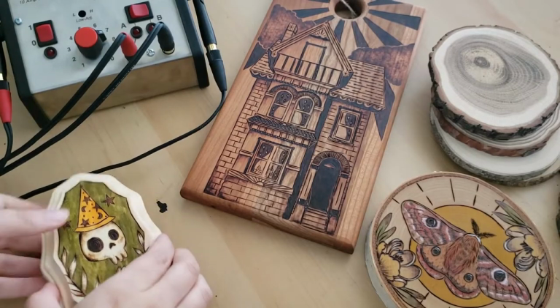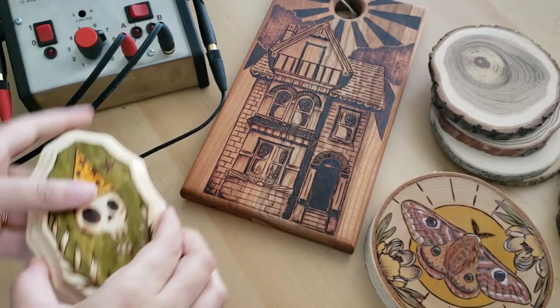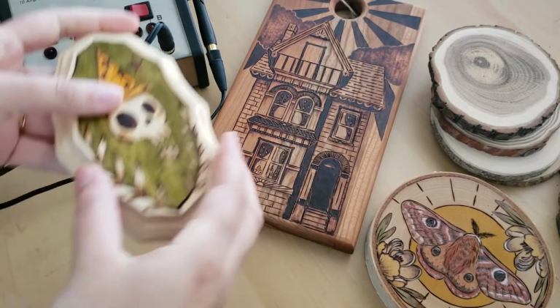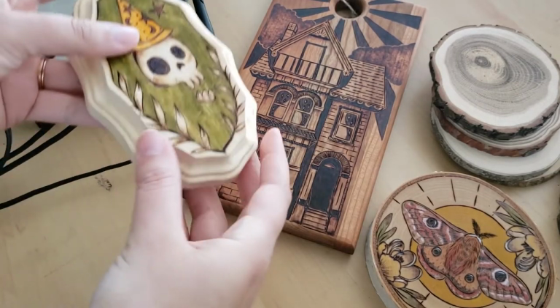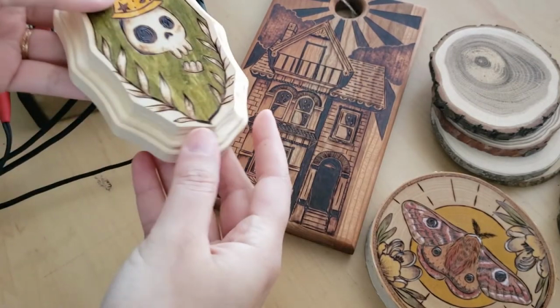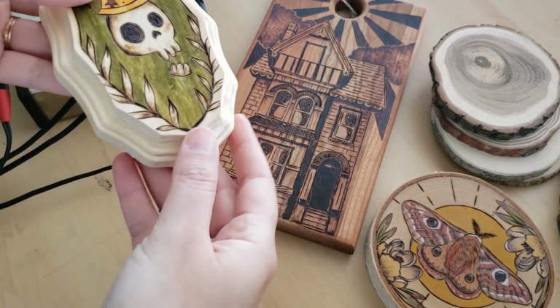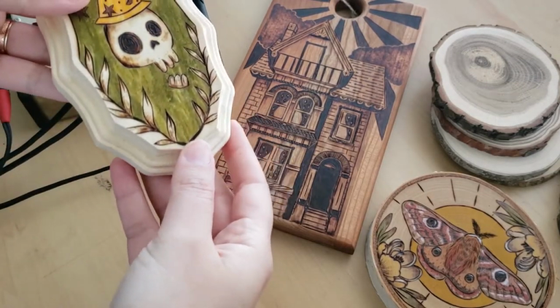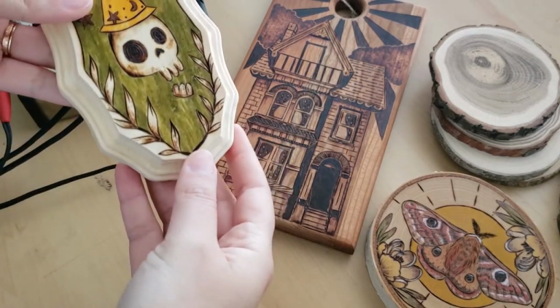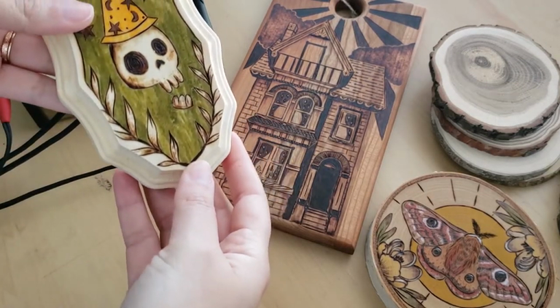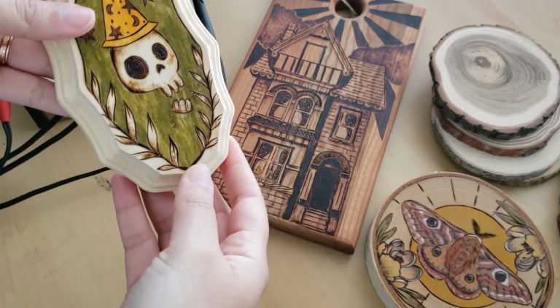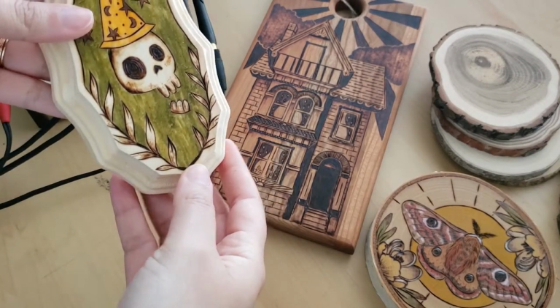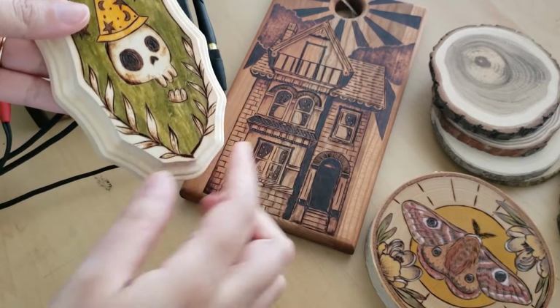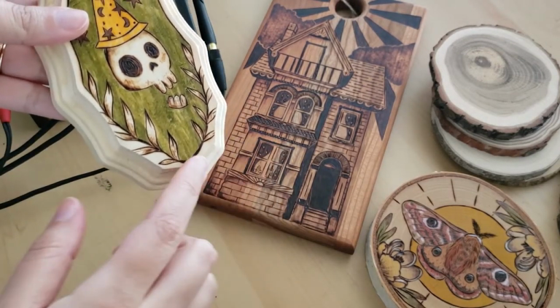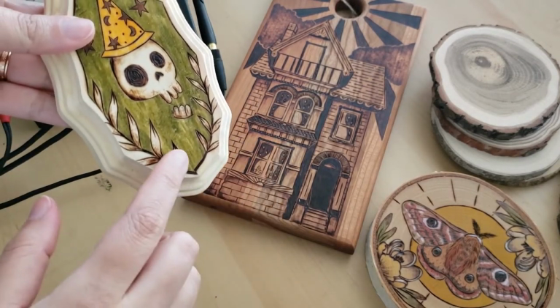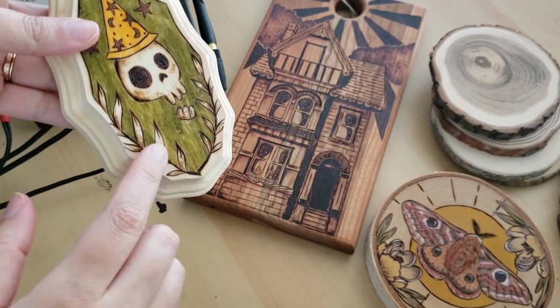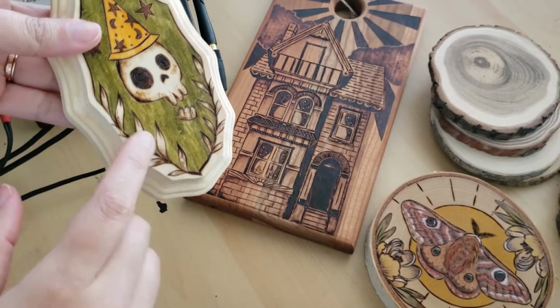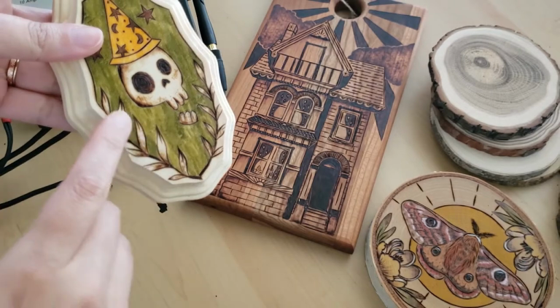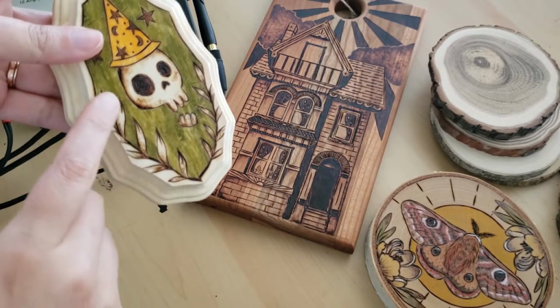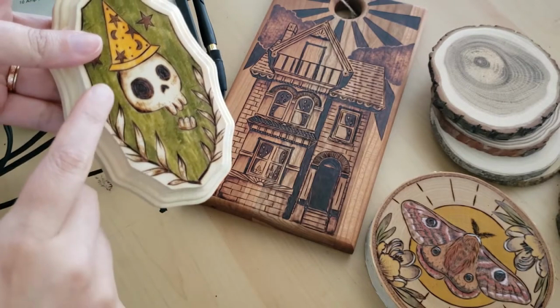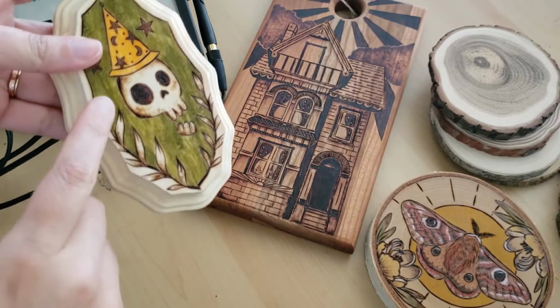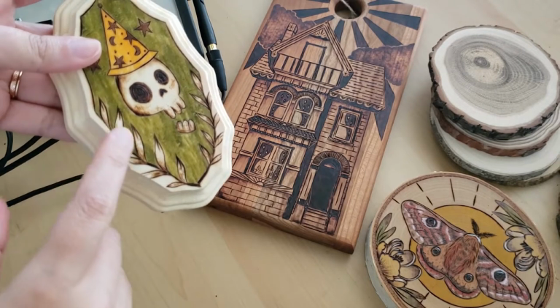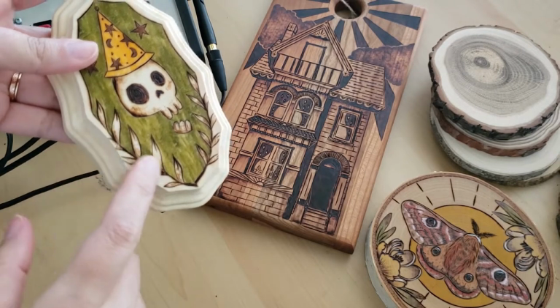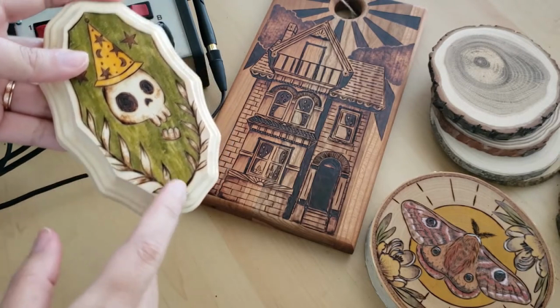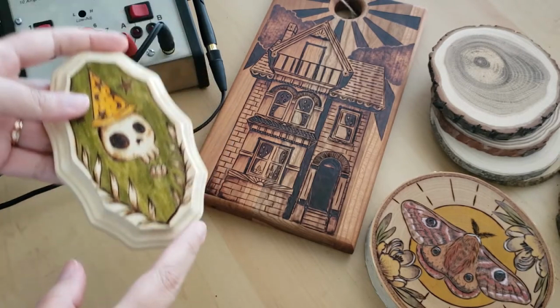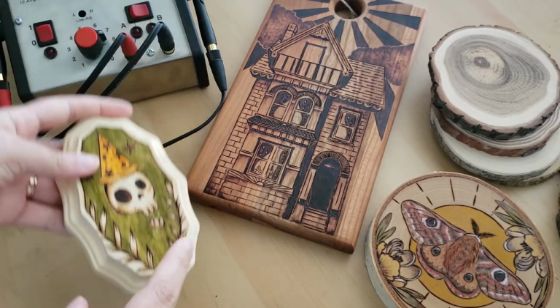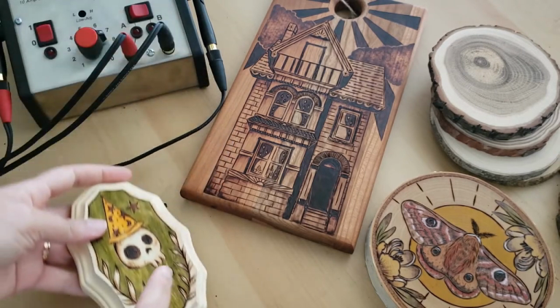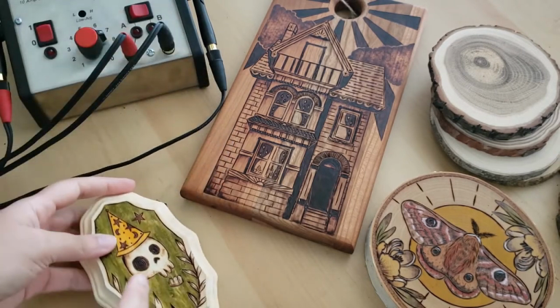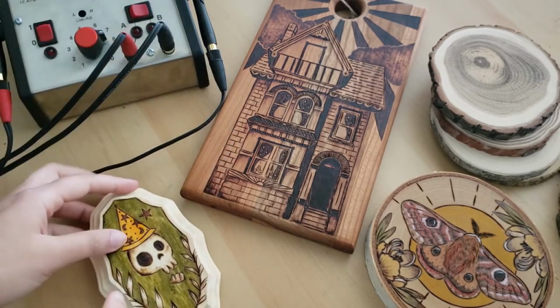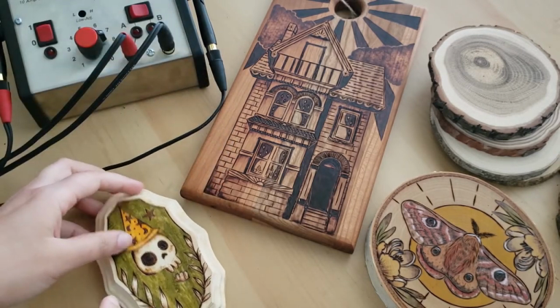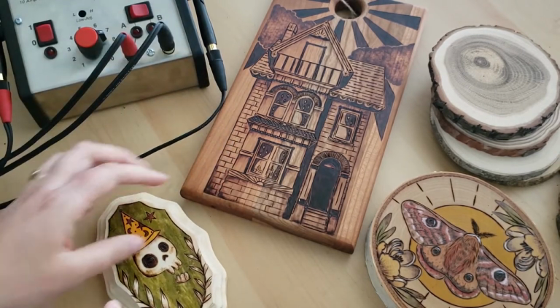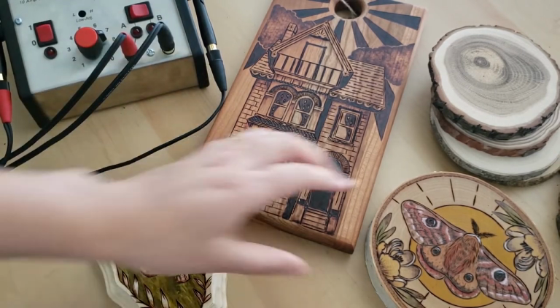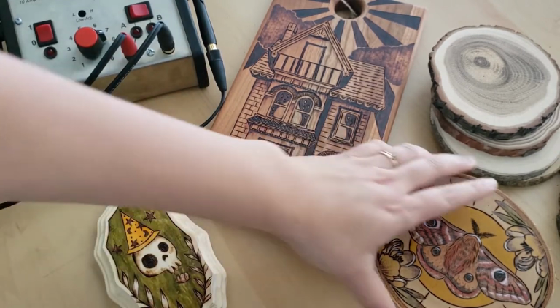These are some of the art pieces that I've burned using both the skew and the knife pens.